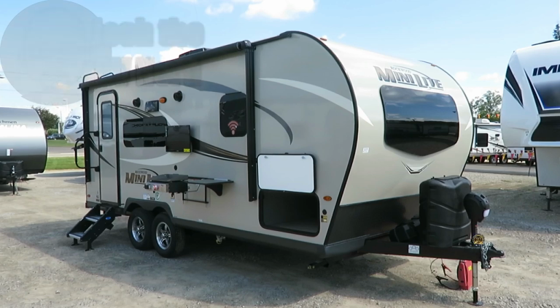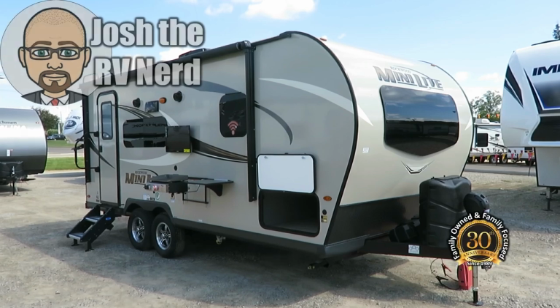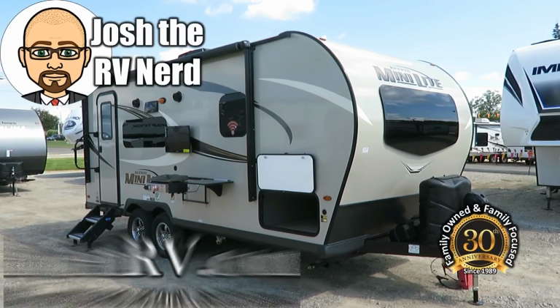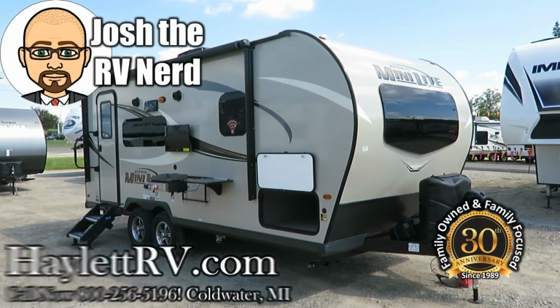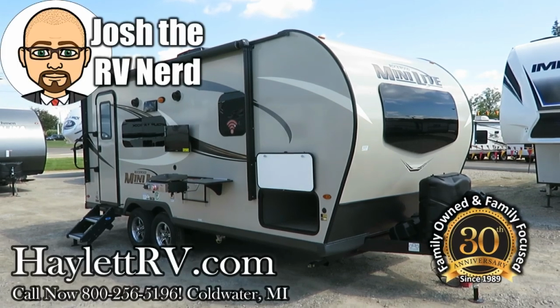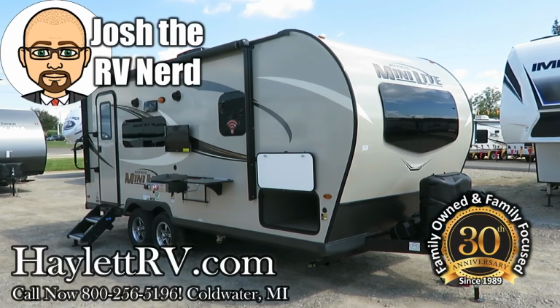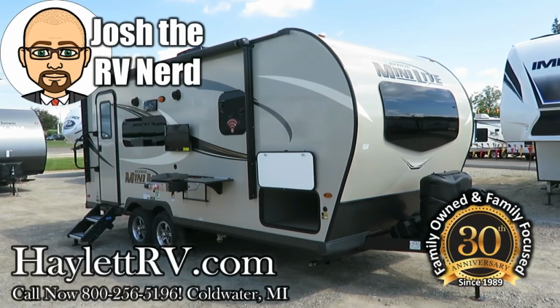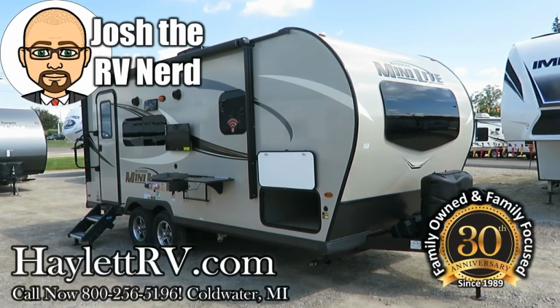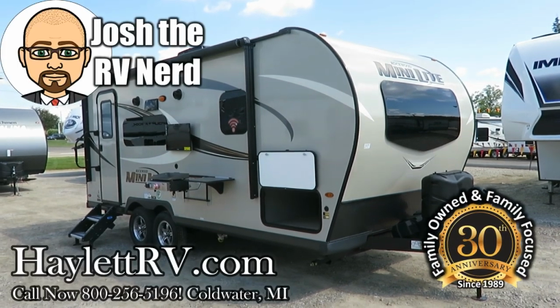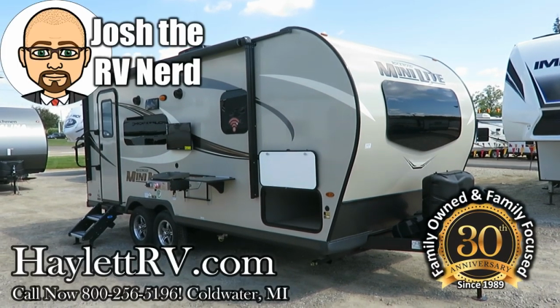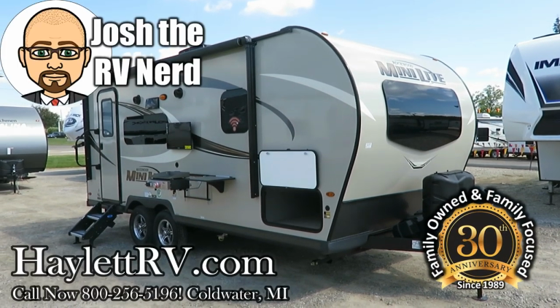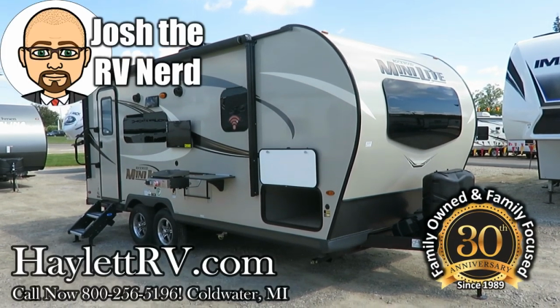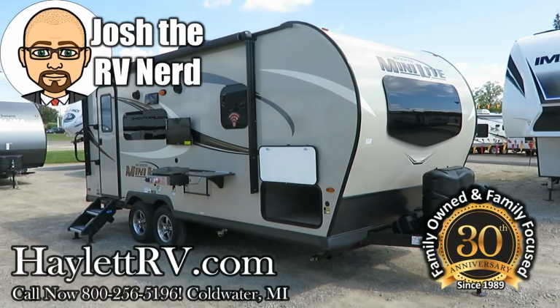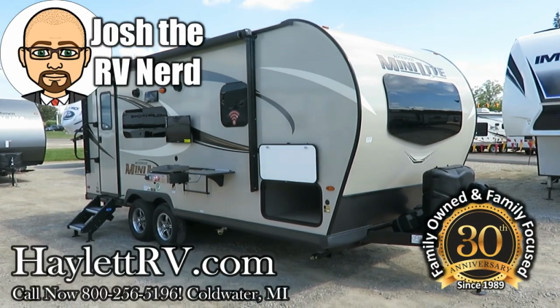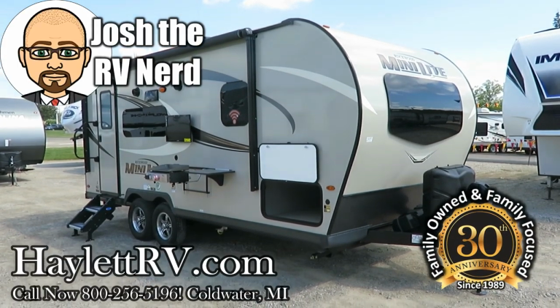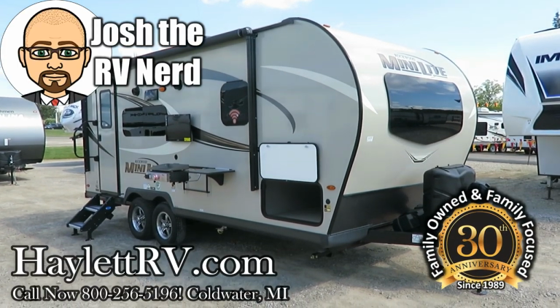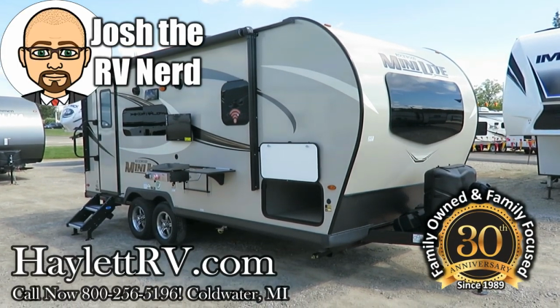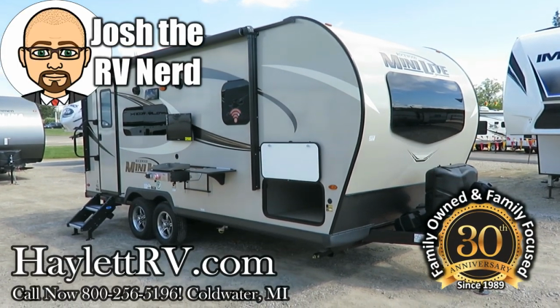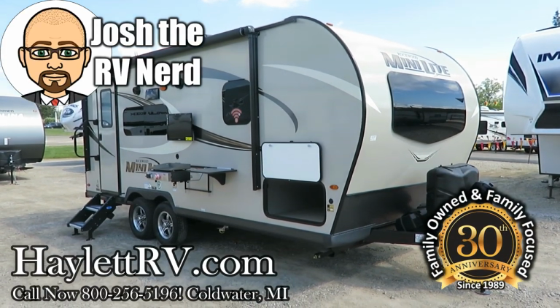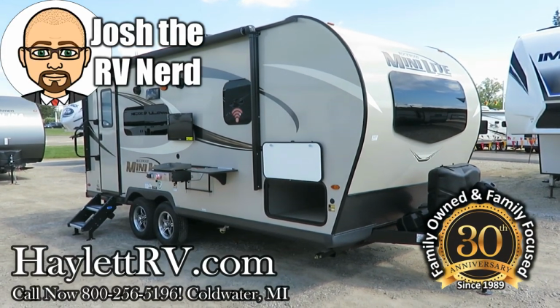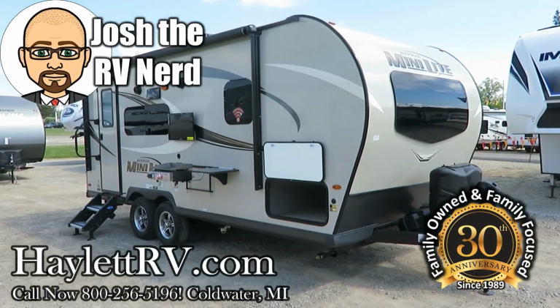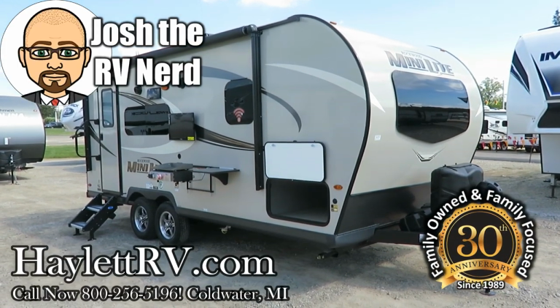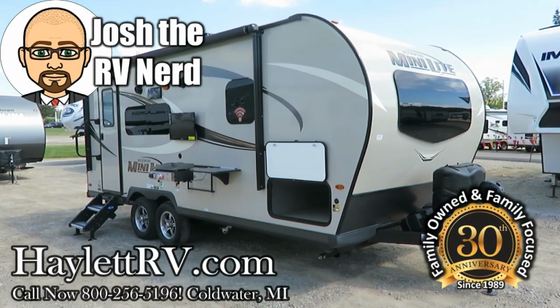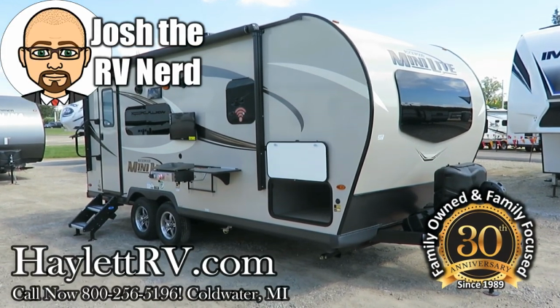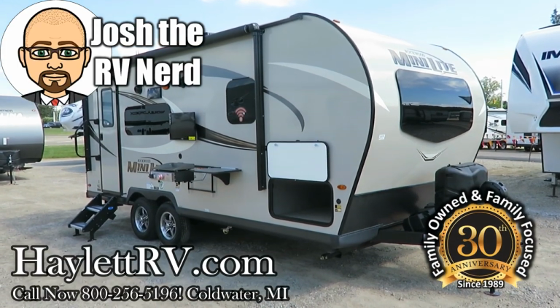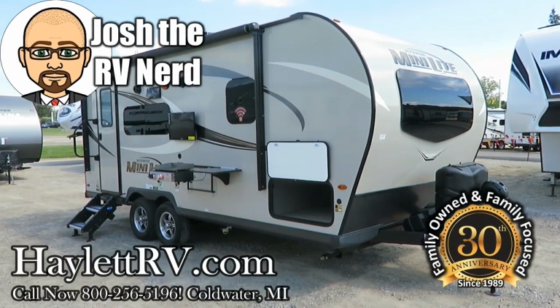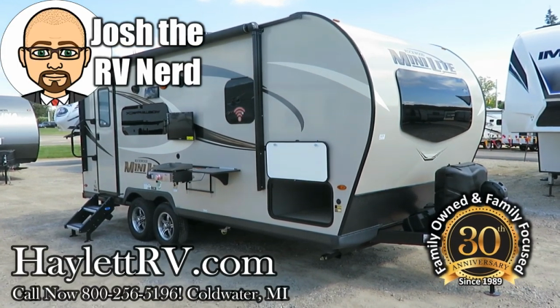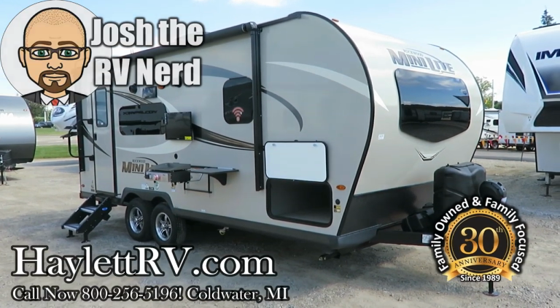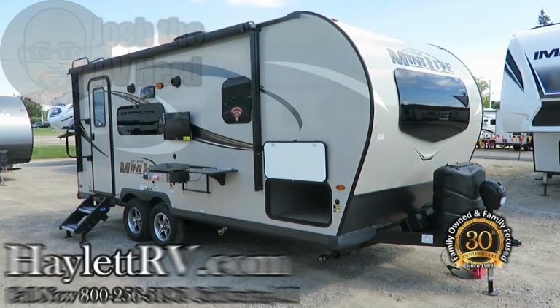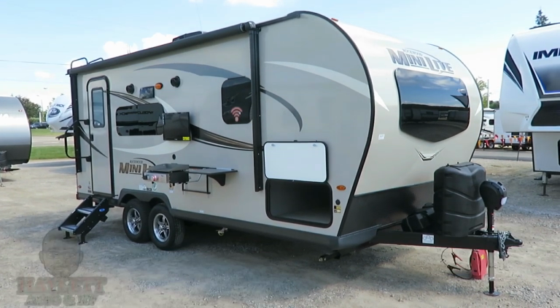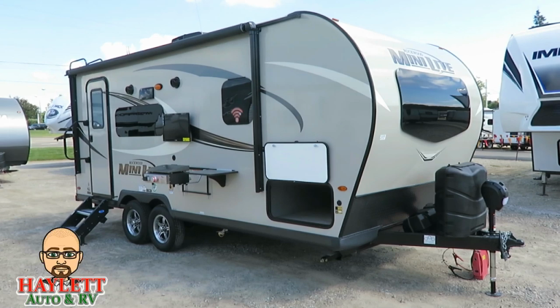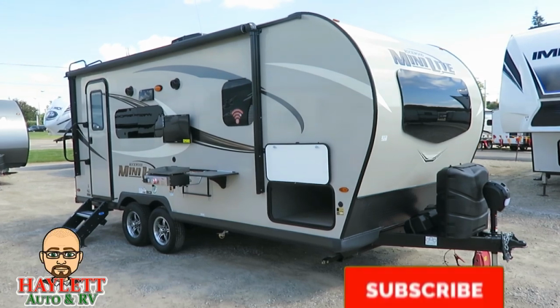Hey guys, Josh the RV Nerd here at Haylet RV of Coldwater, Michigan, with a really cool Rockwood update.